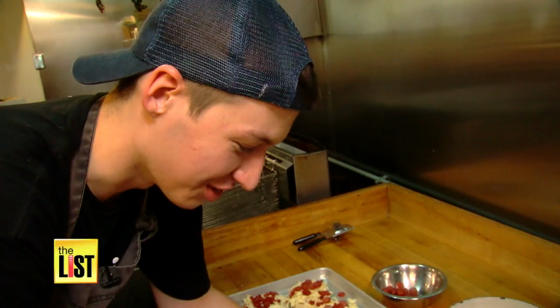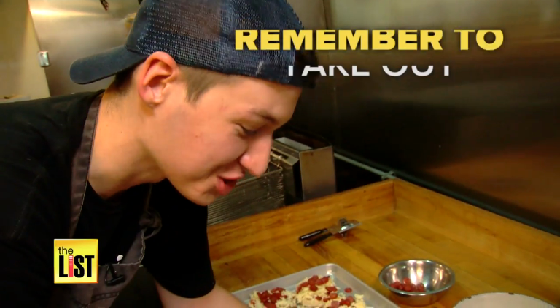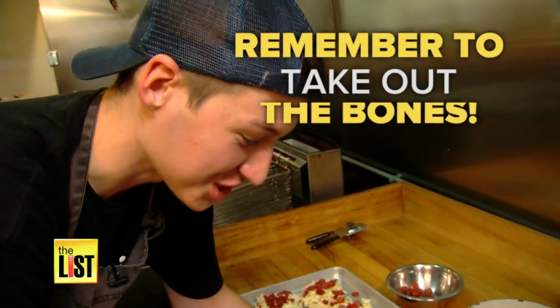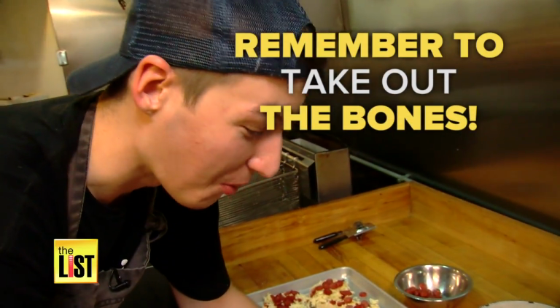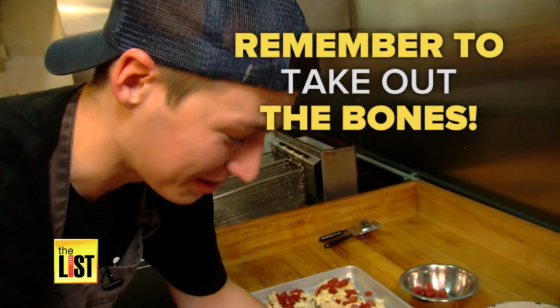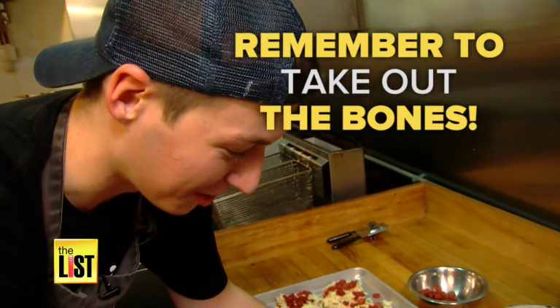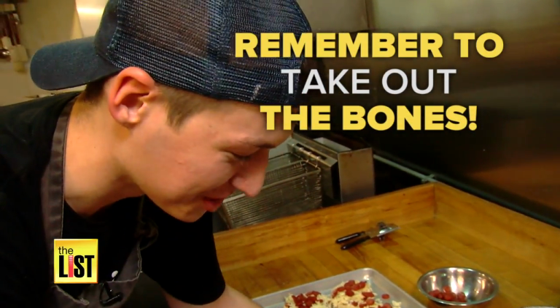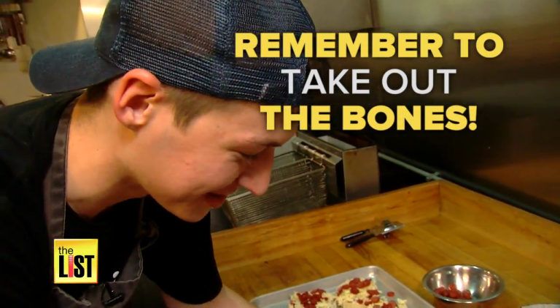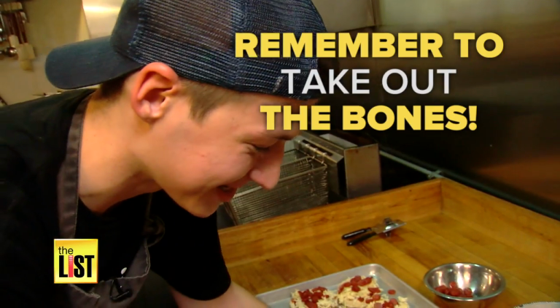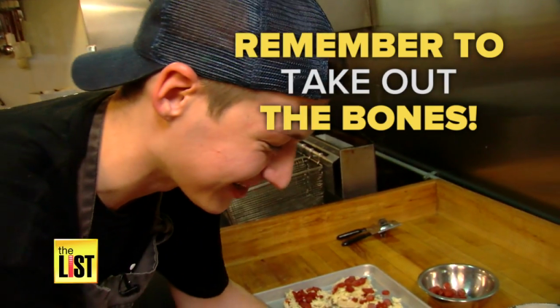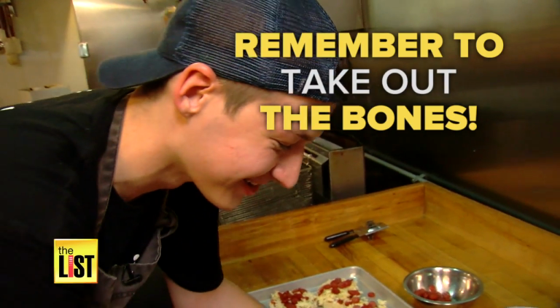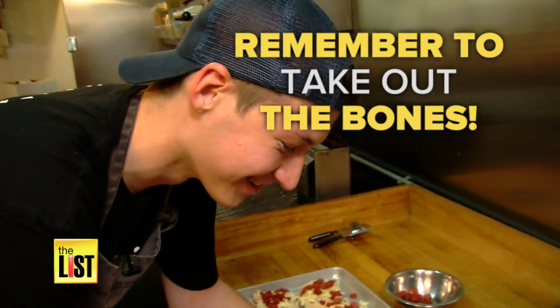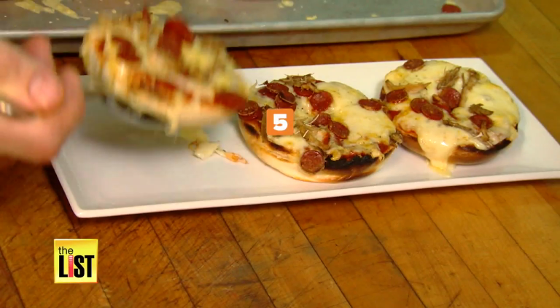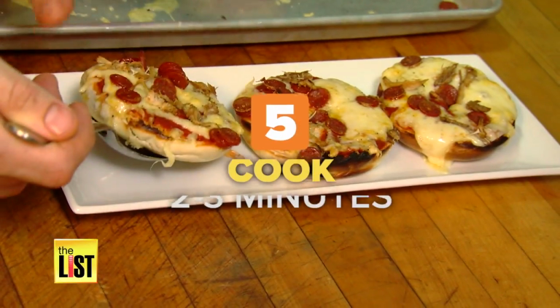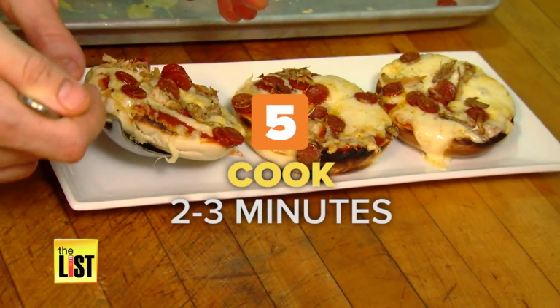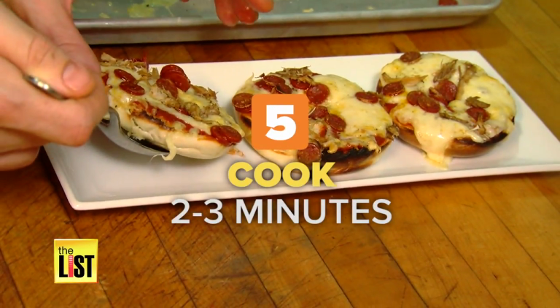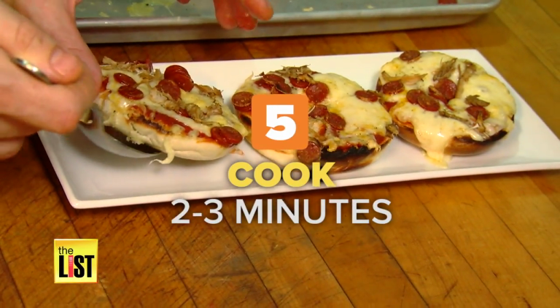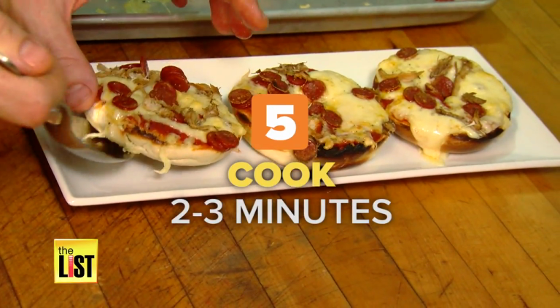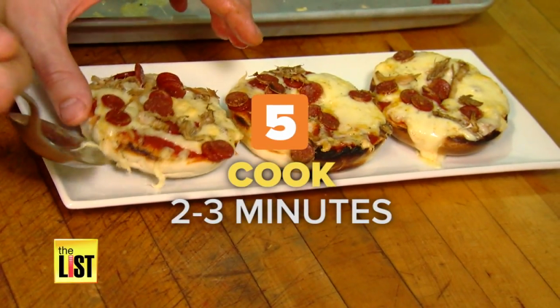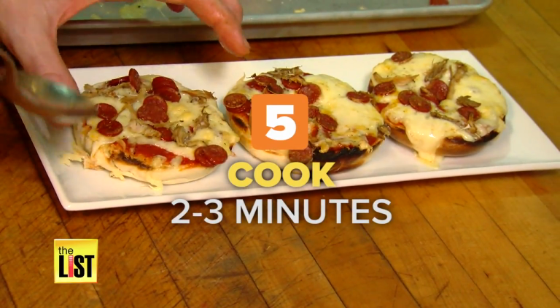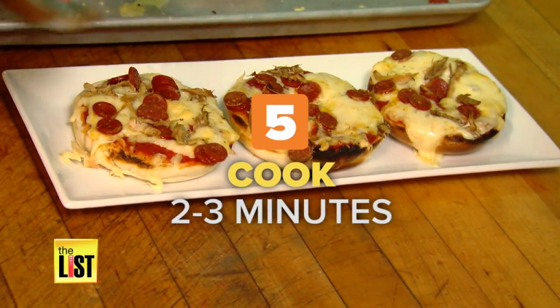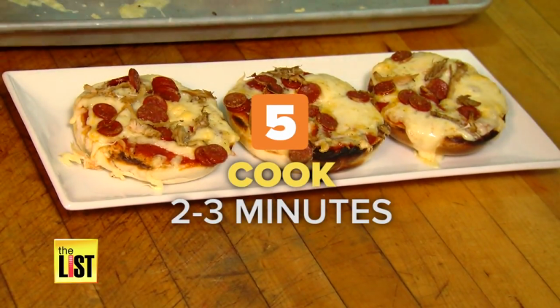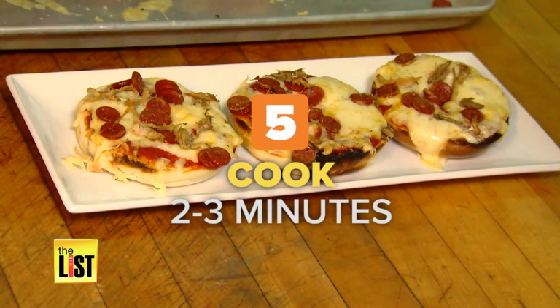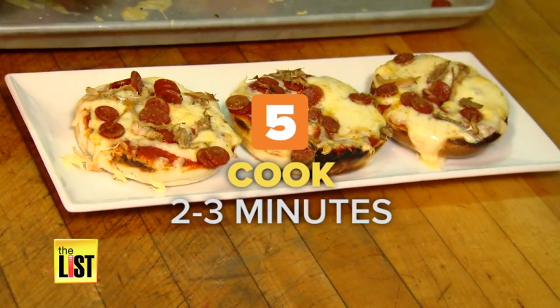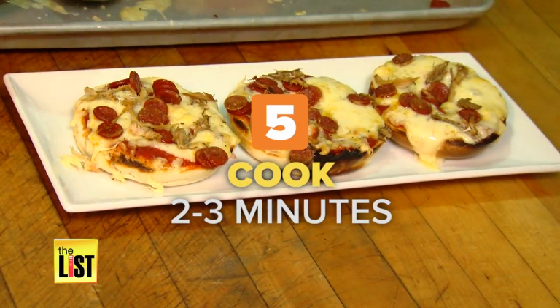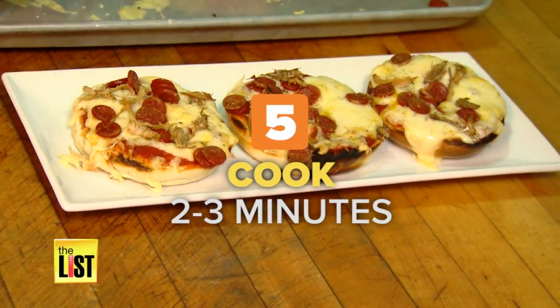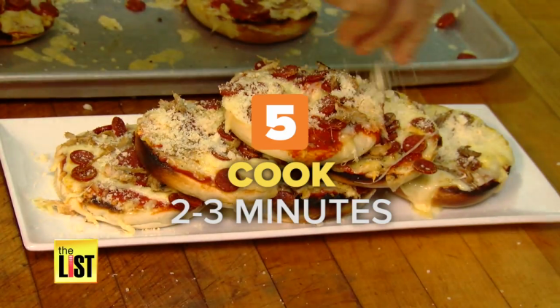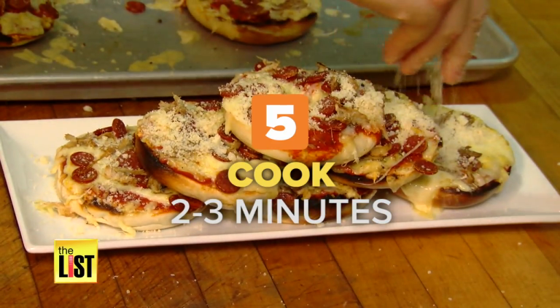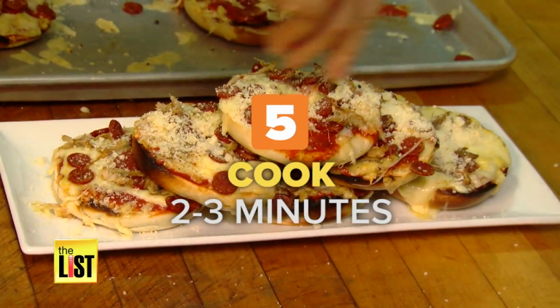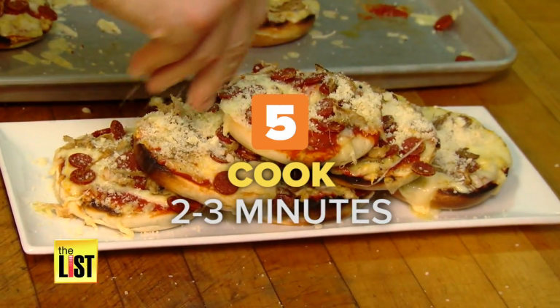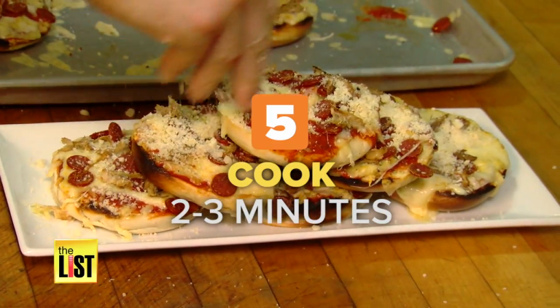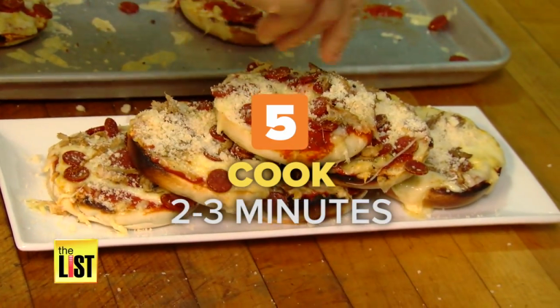There's so many bones in this thing. And five, cook for two to three minutes until the cheese melts.